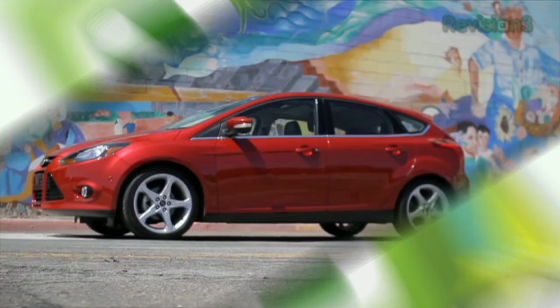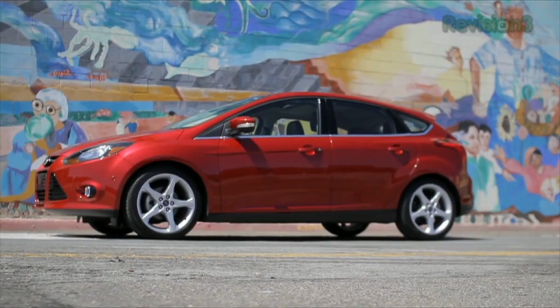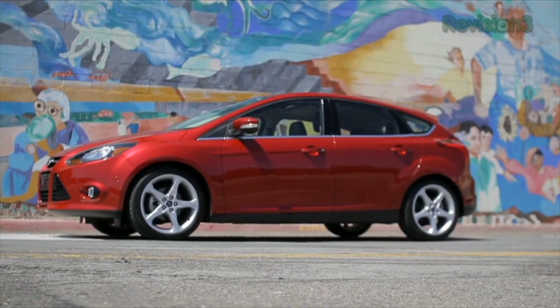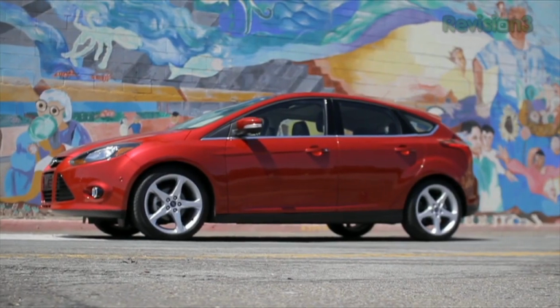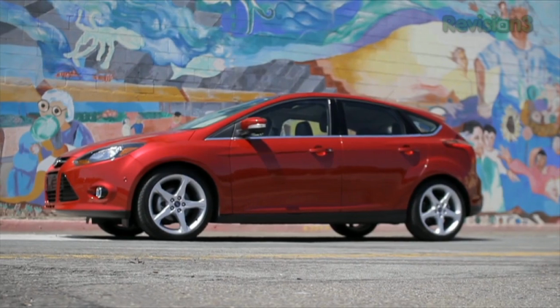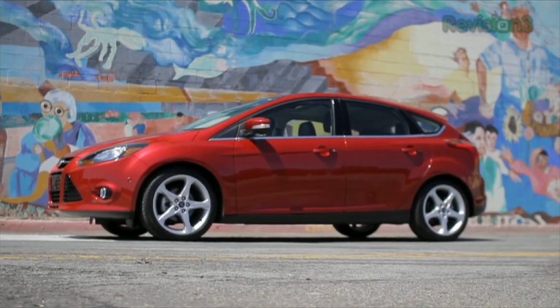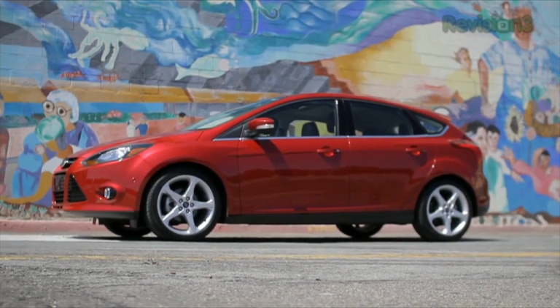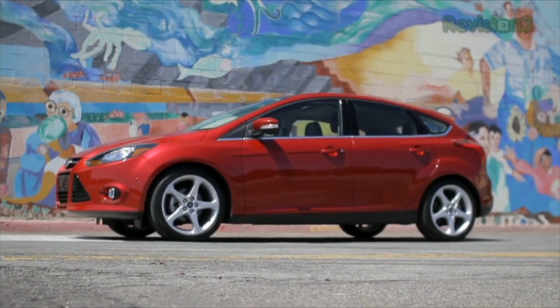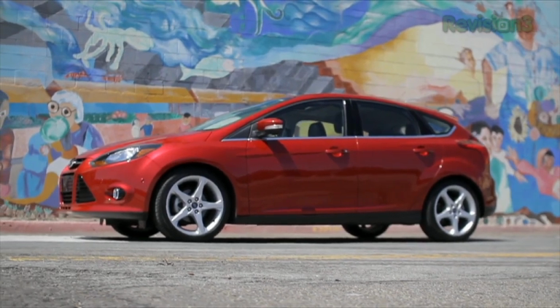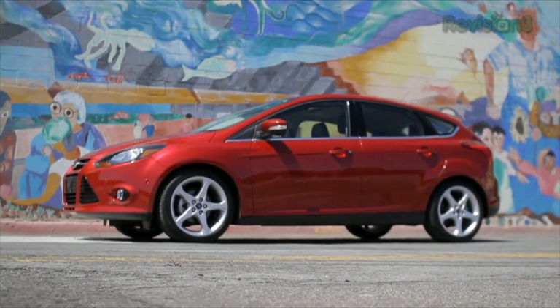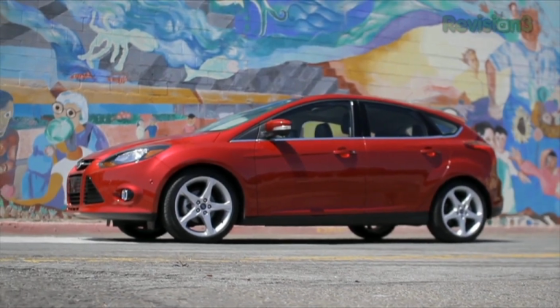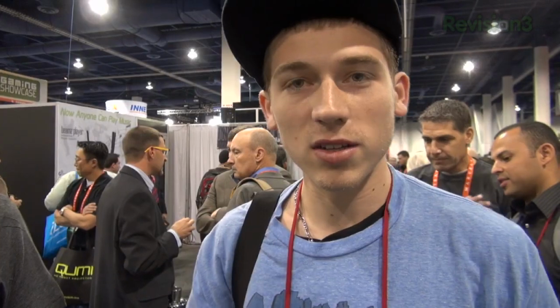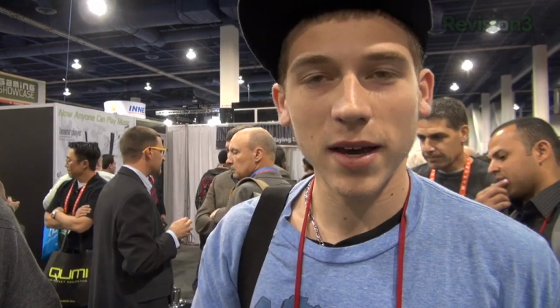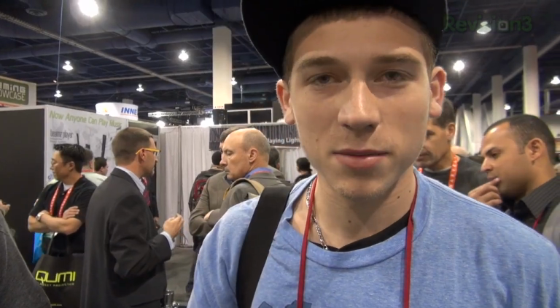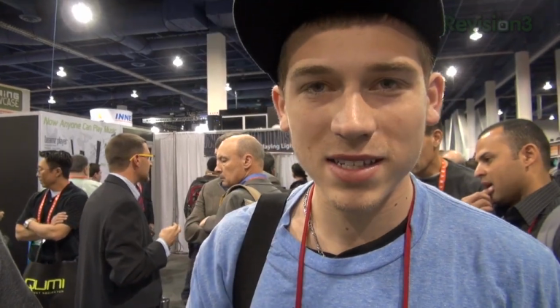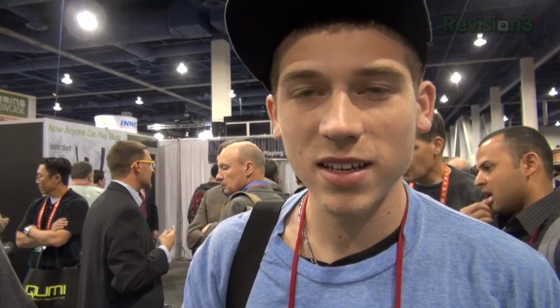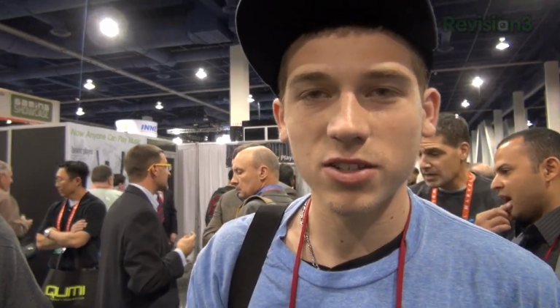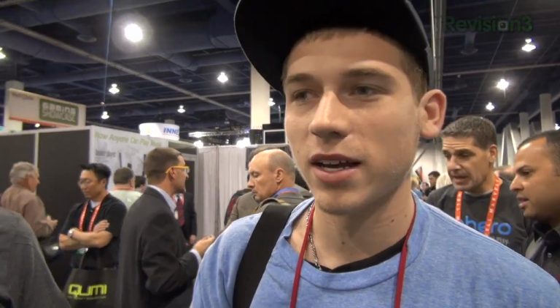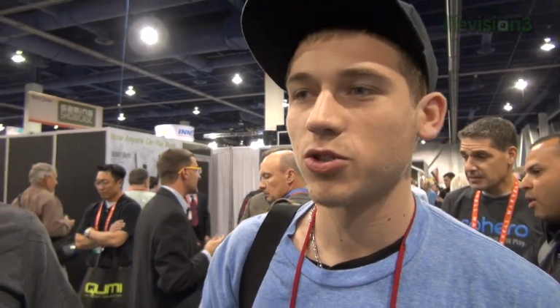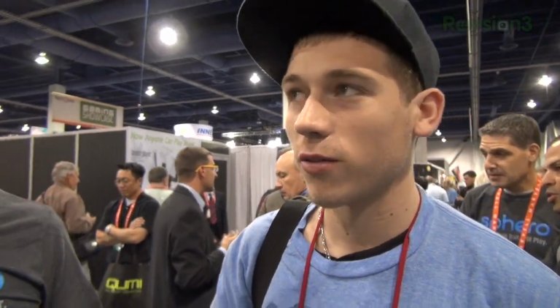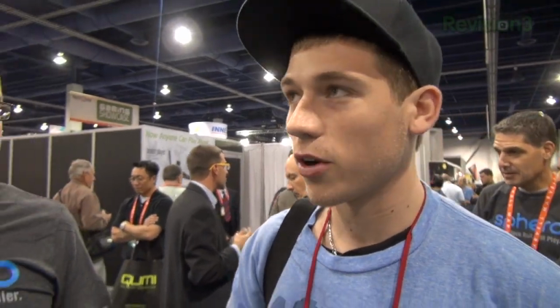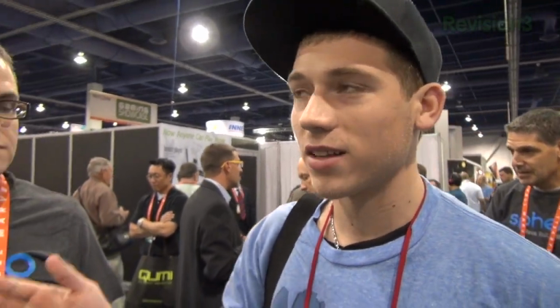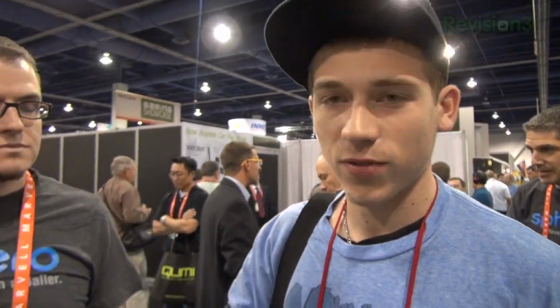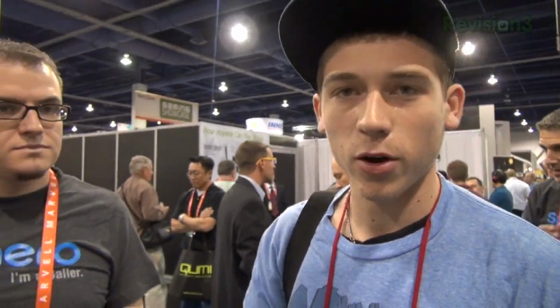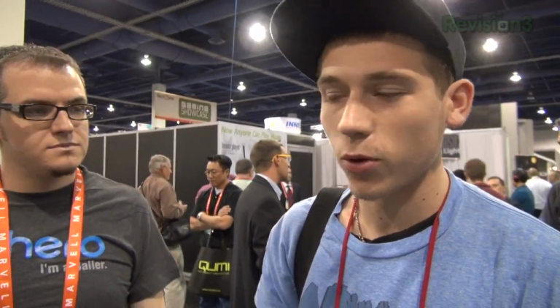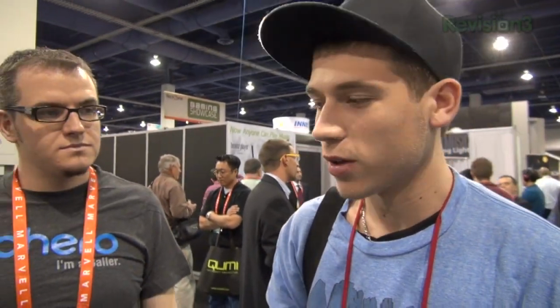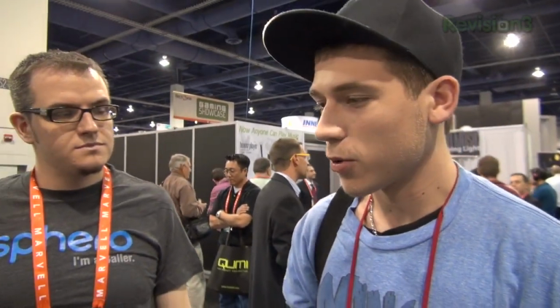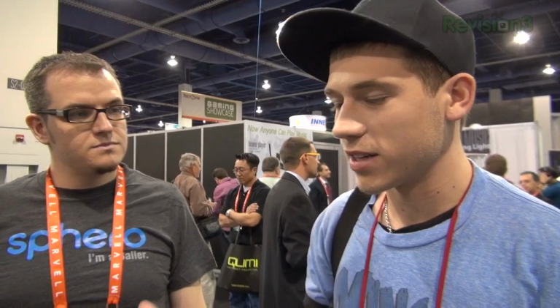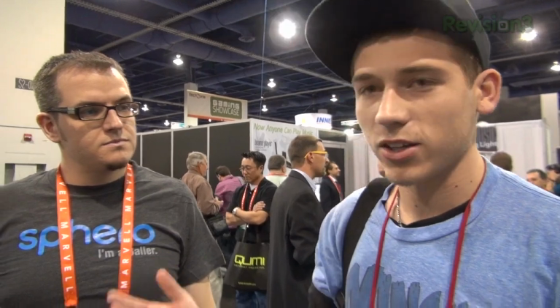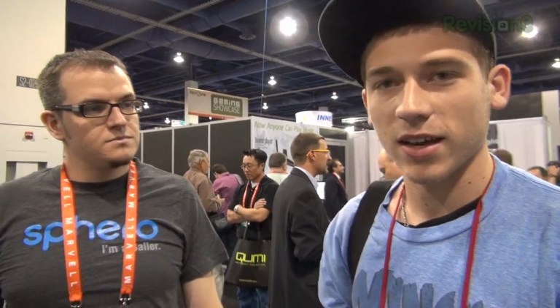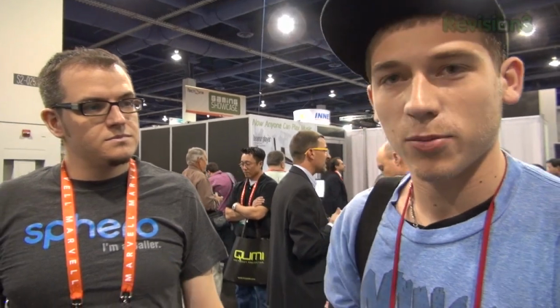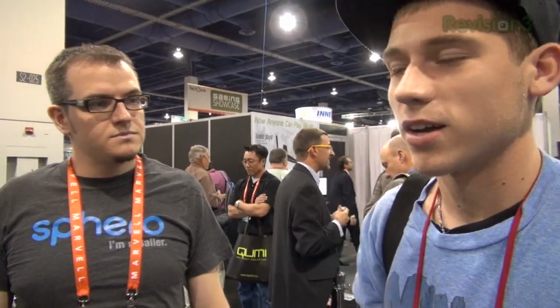Thanks to Ford for powering our CES coverage. I'm at CES 2012 at the Sphero booth, and we're going to take a look at their product.